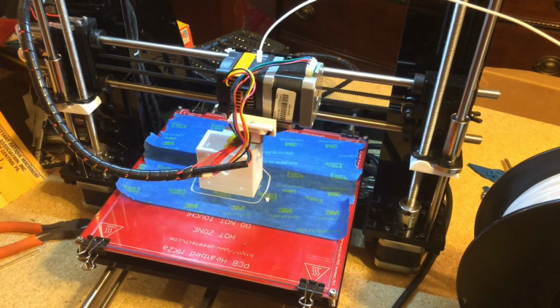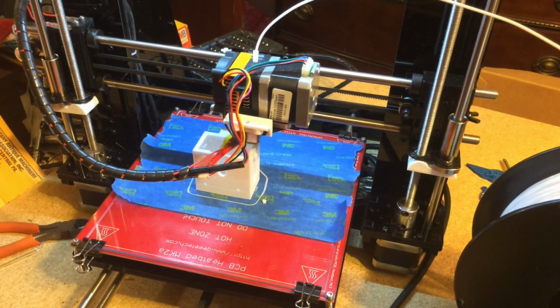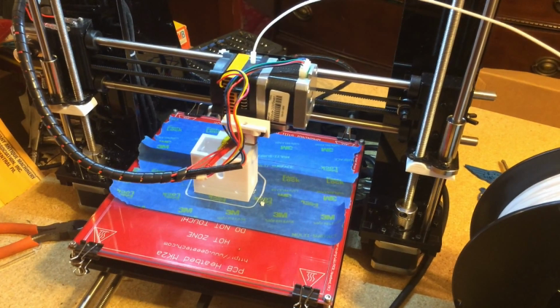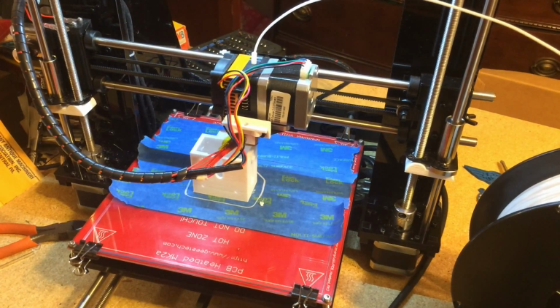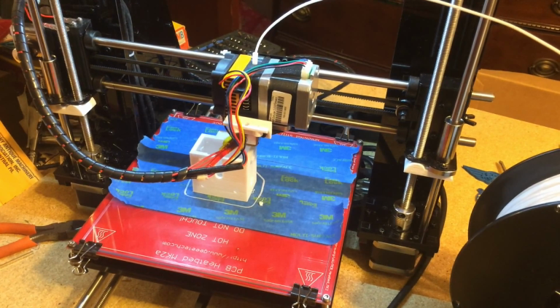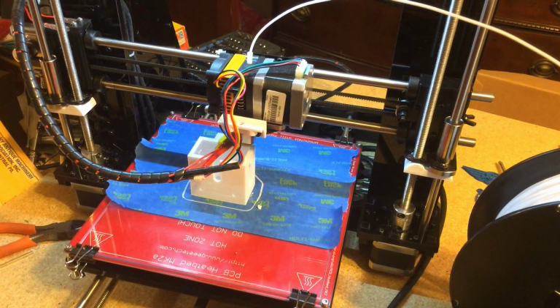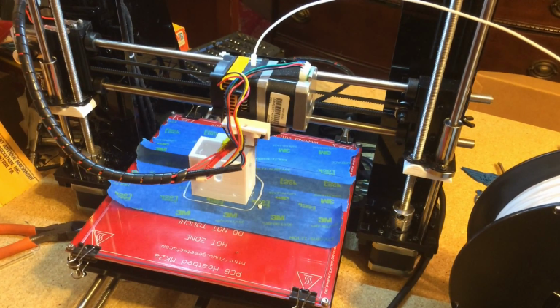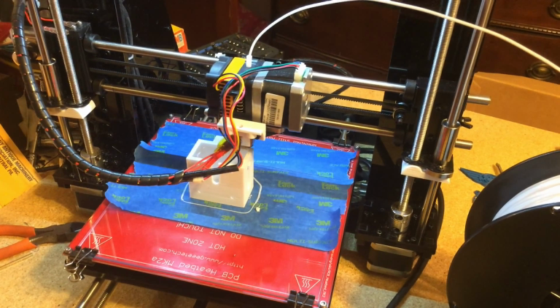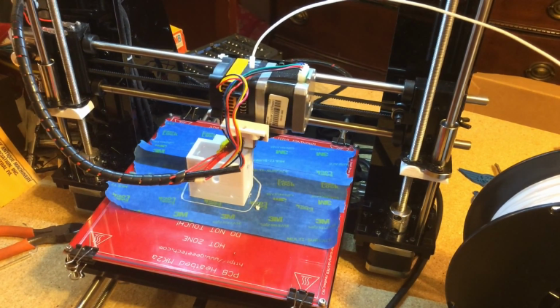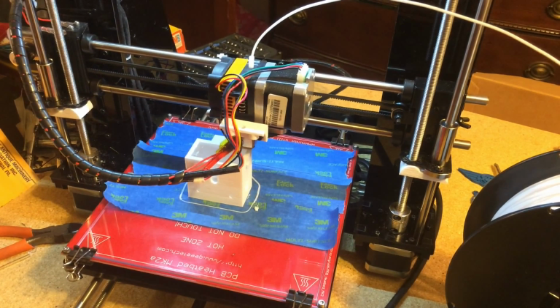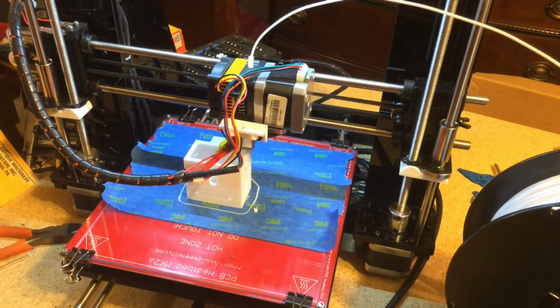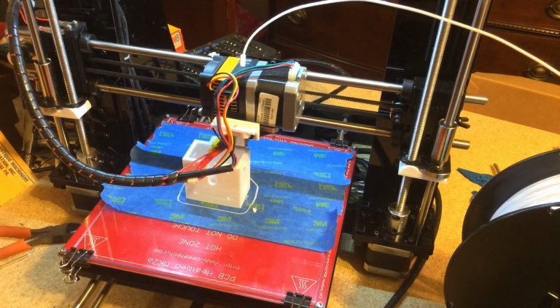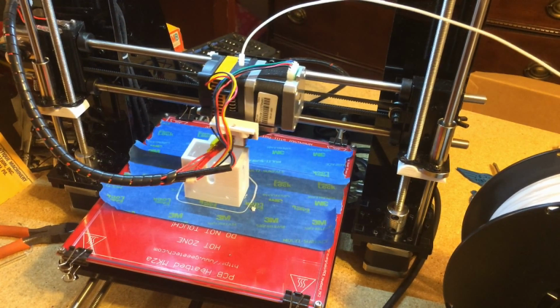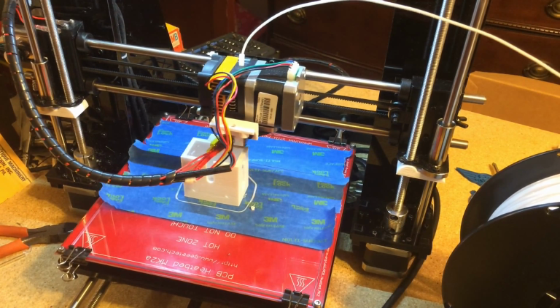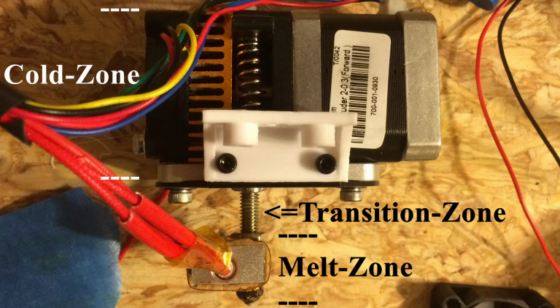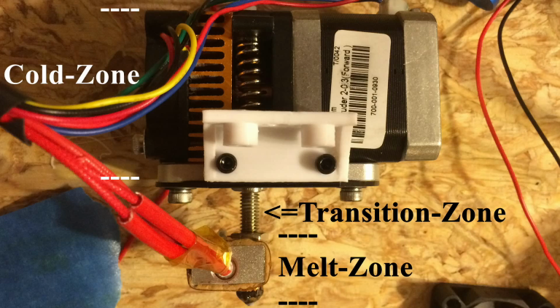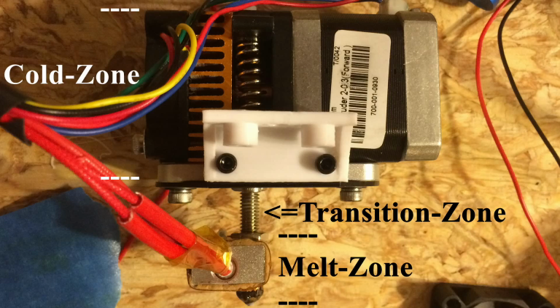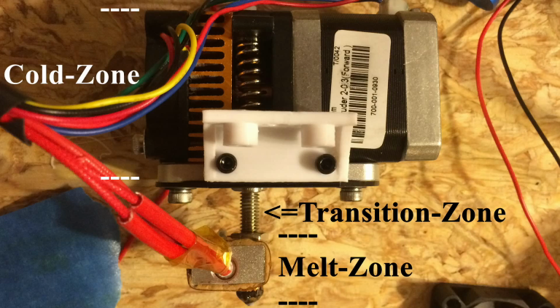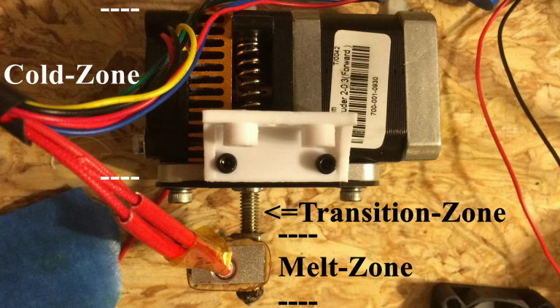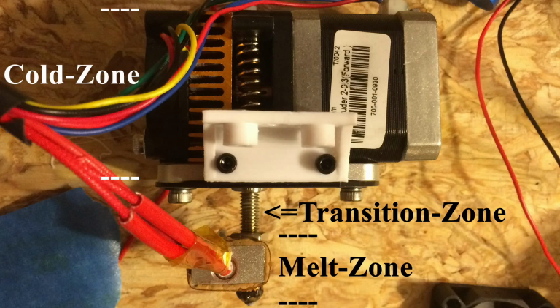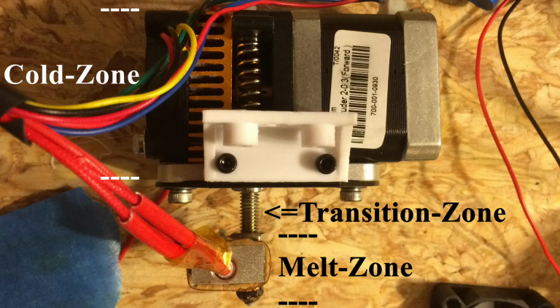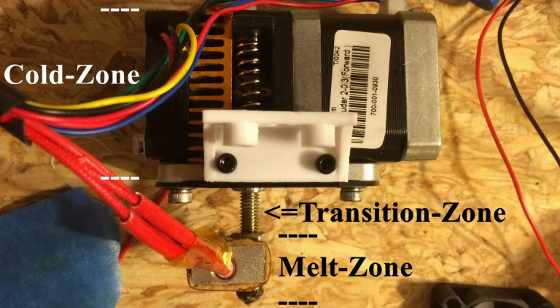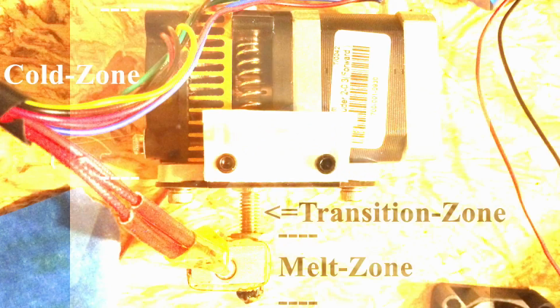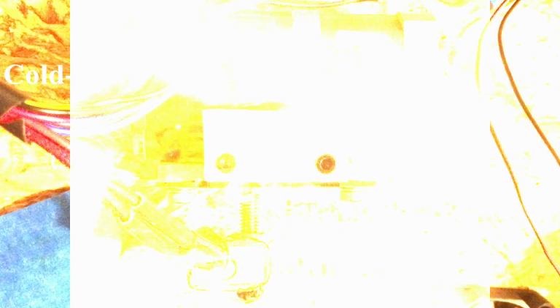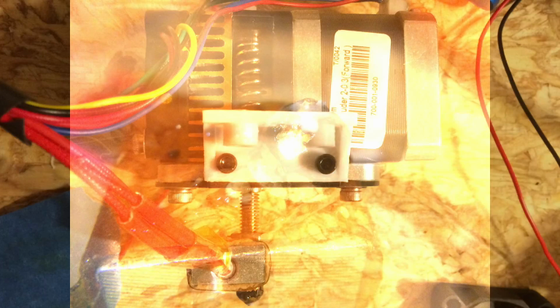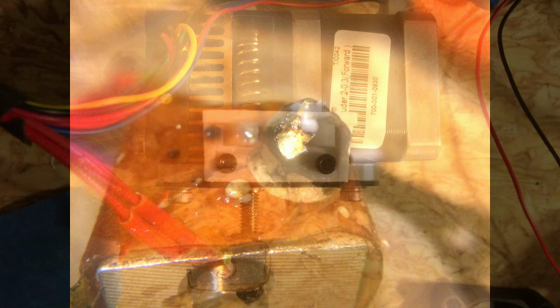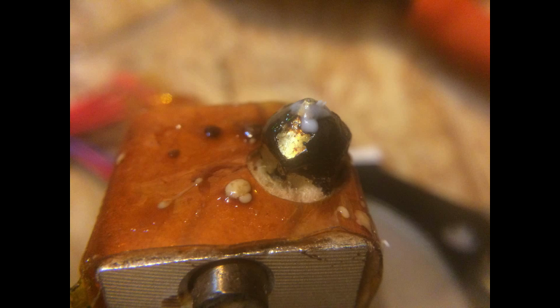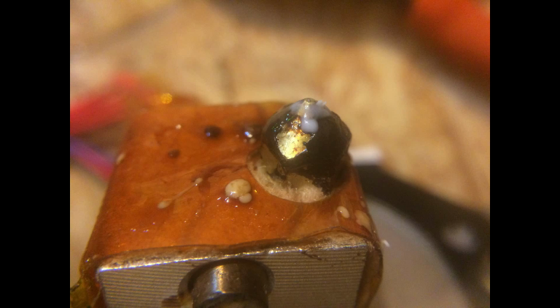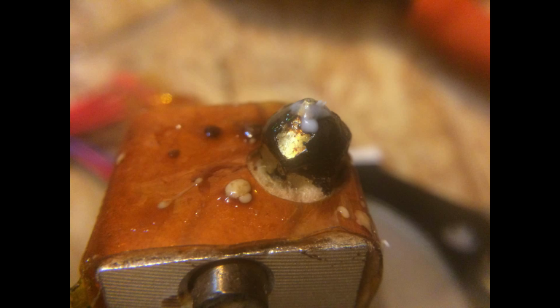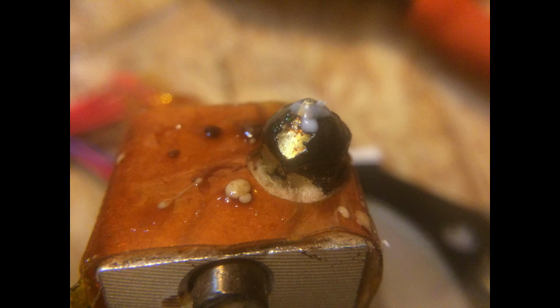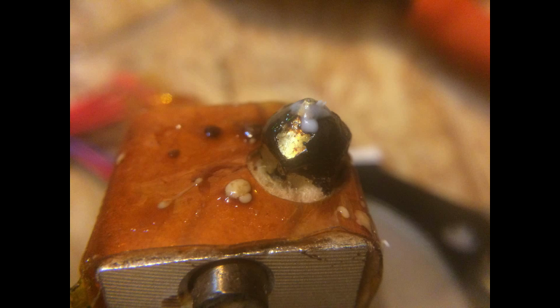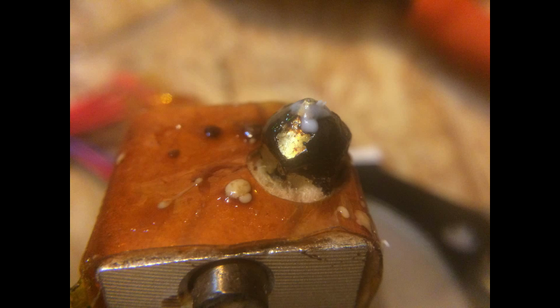Also, because the hotend has such a large distance between the heat zone and the cold zone, oozing was an absolute nightmare.